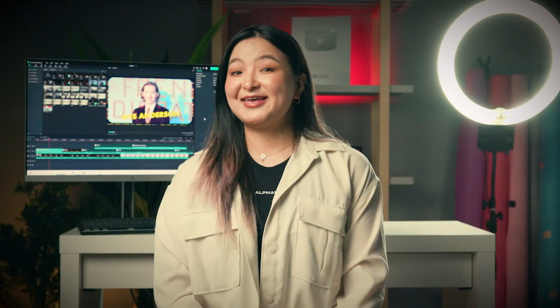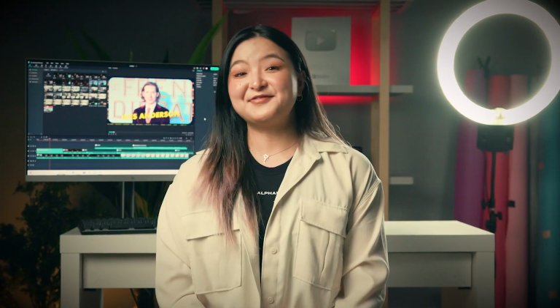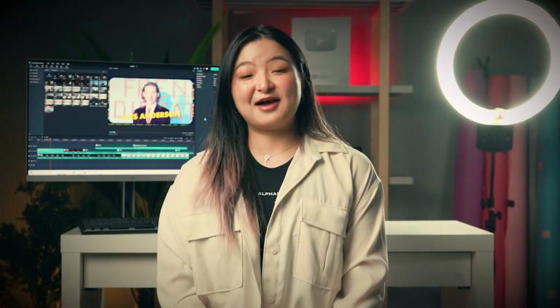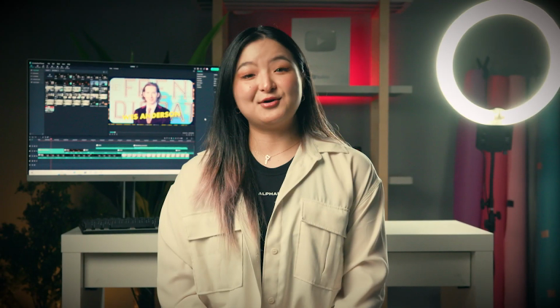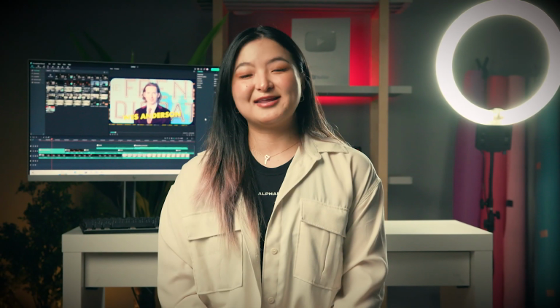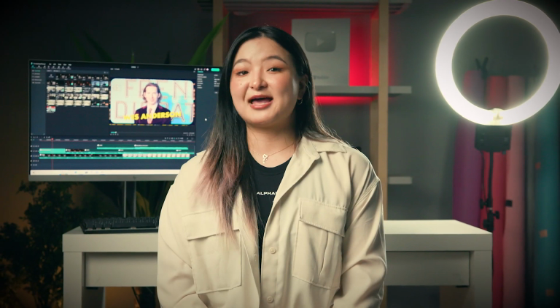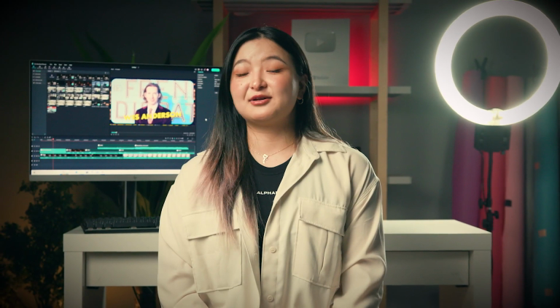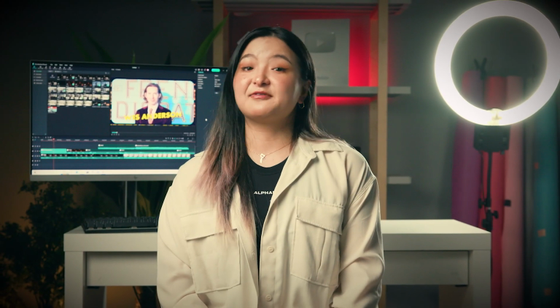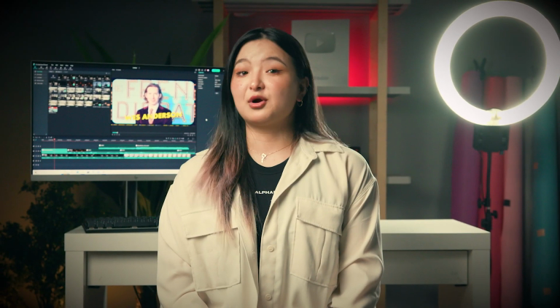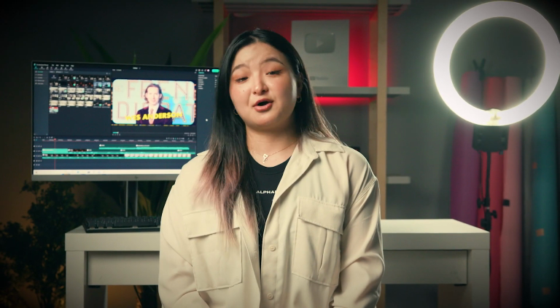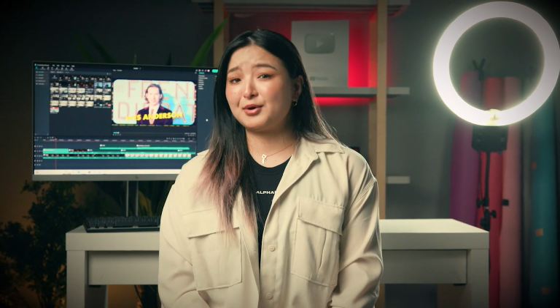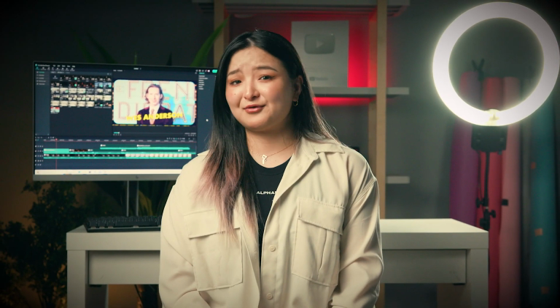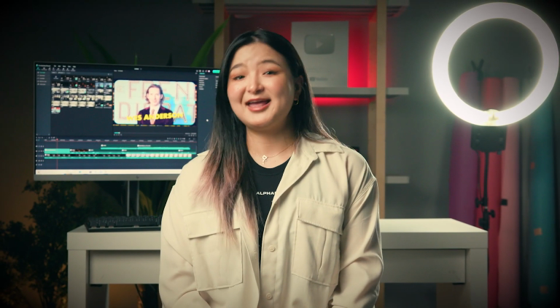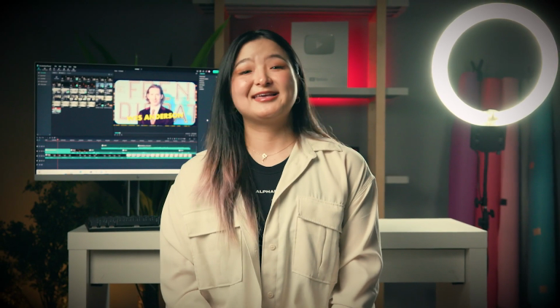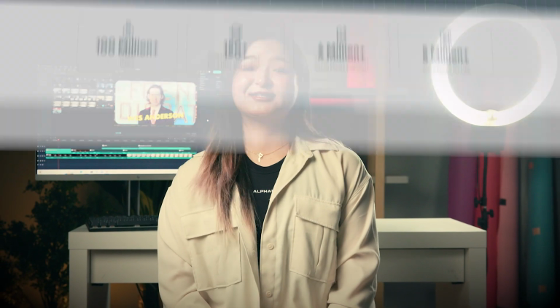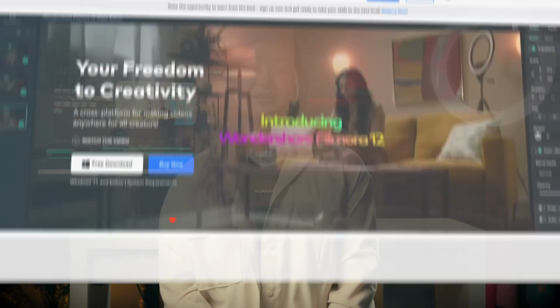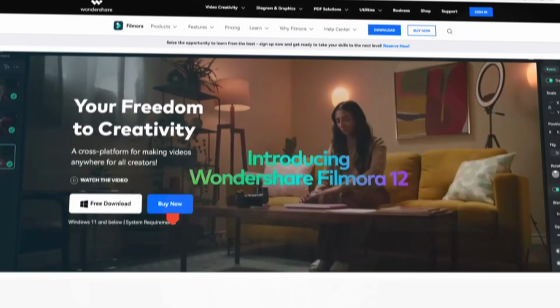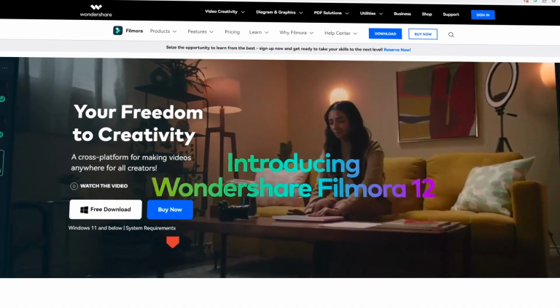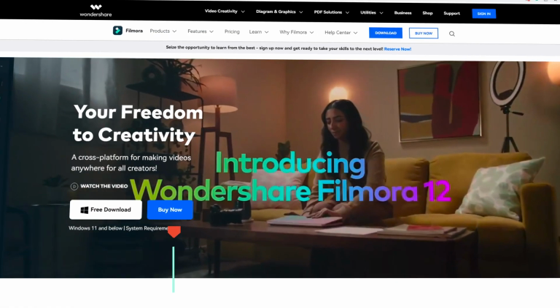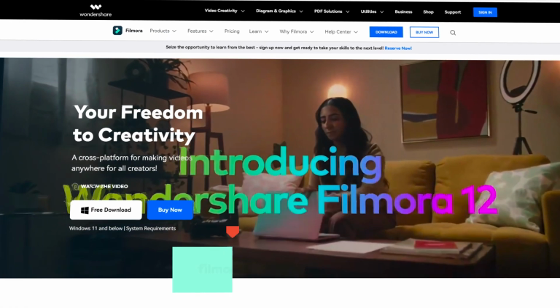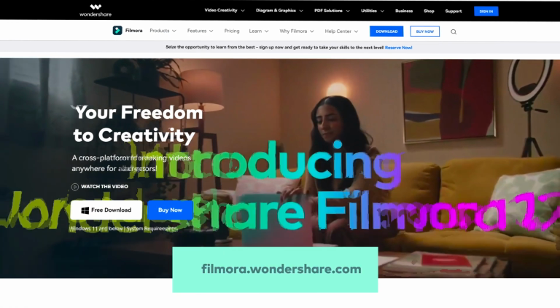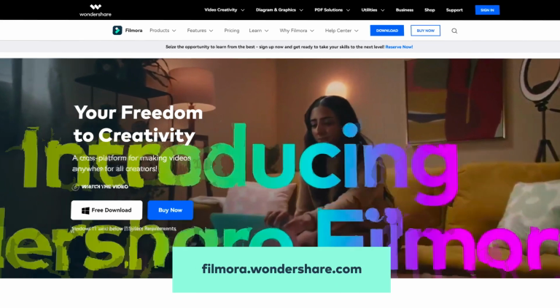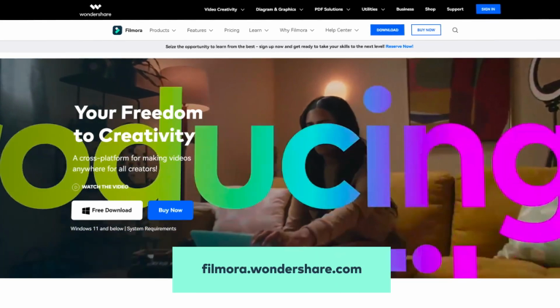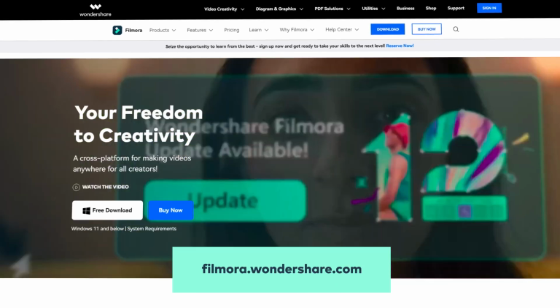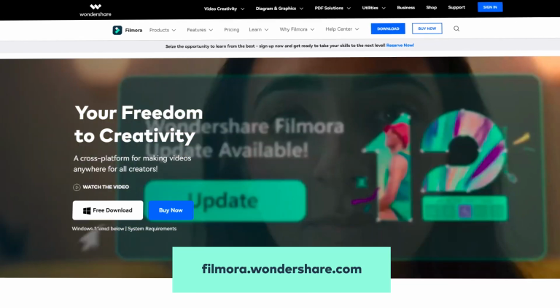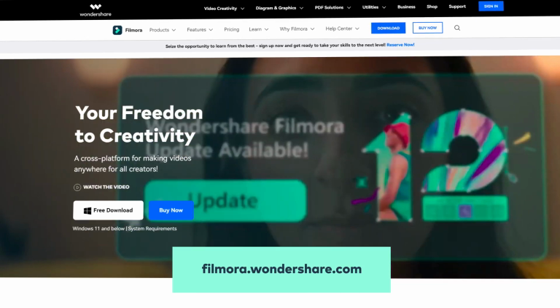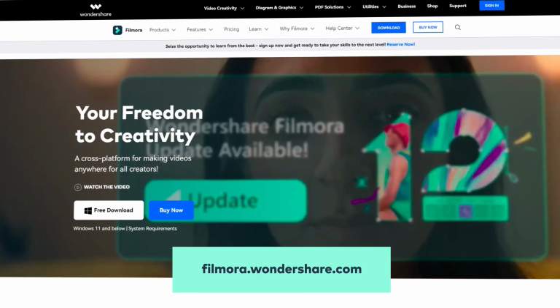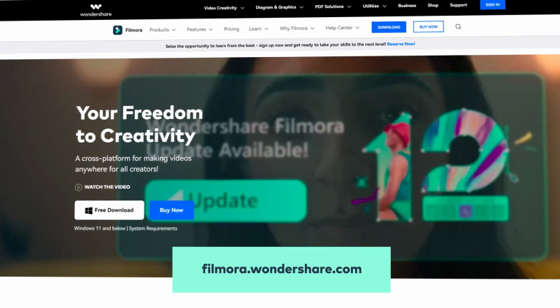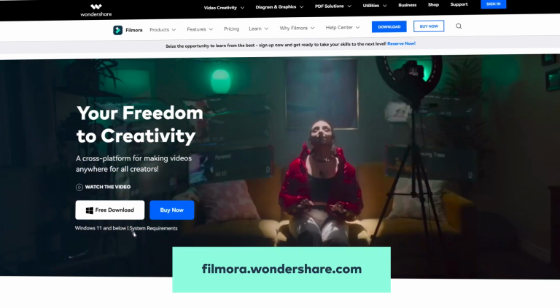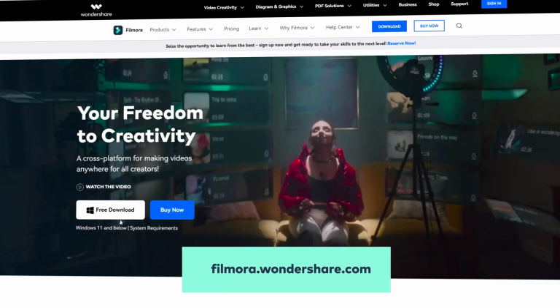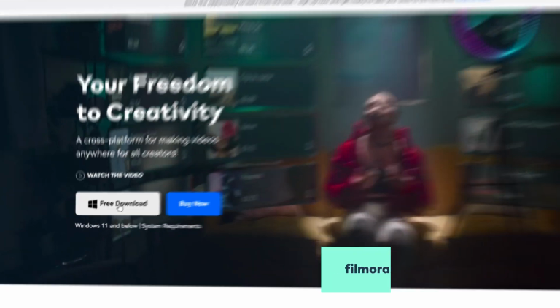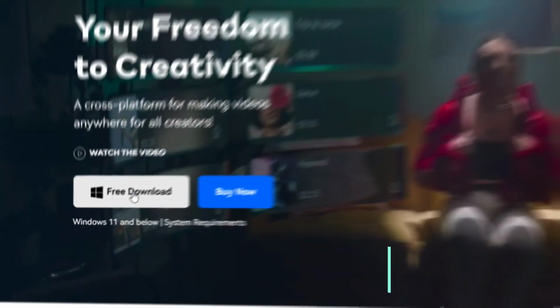If you haven't already downloaded Filmora 12.3, get started at Filmora.warnershoe.com or click the link in the description.